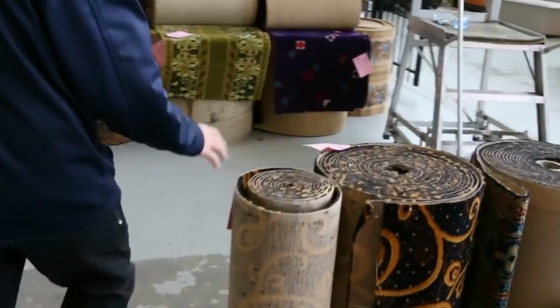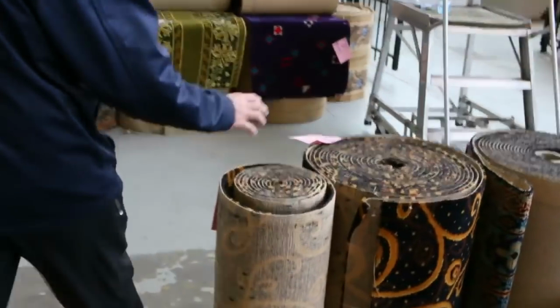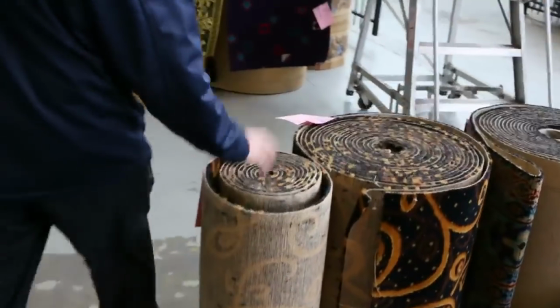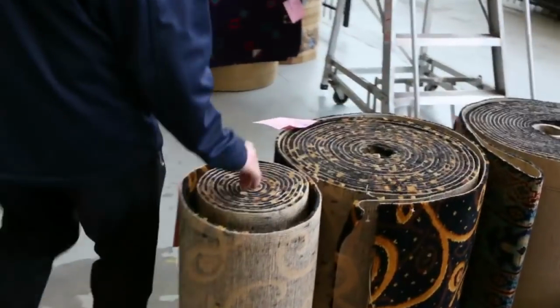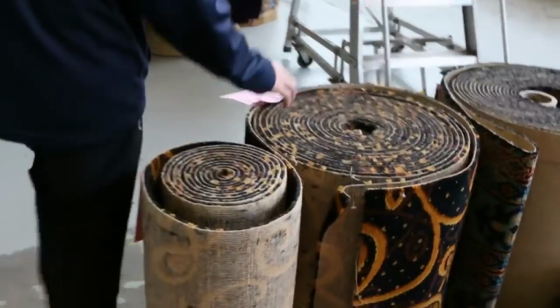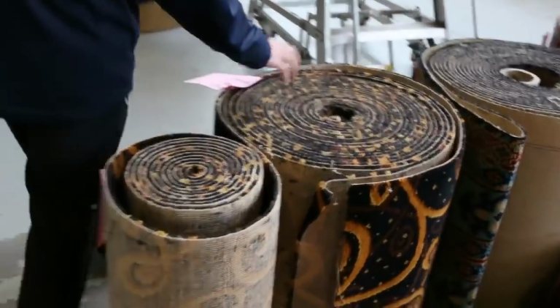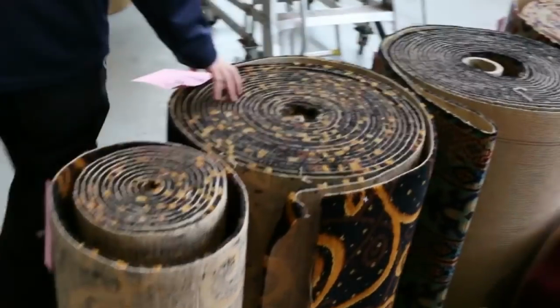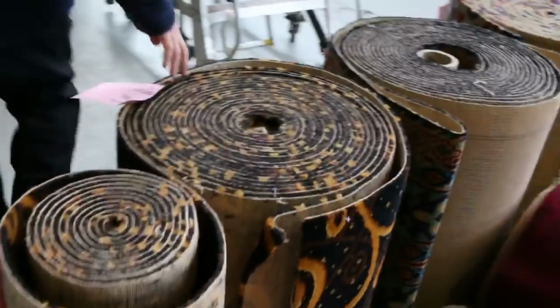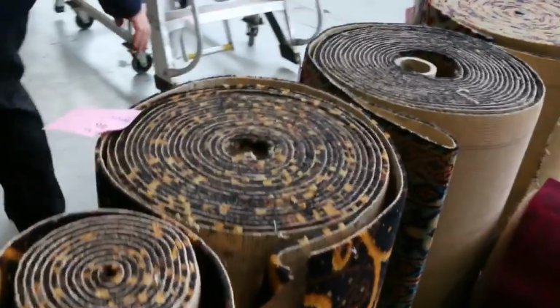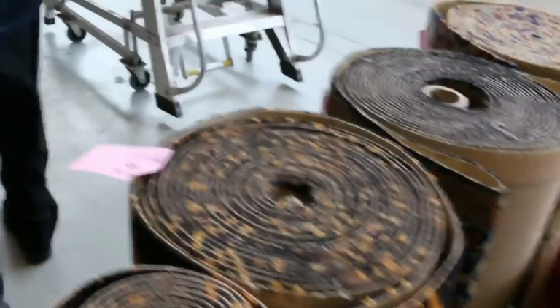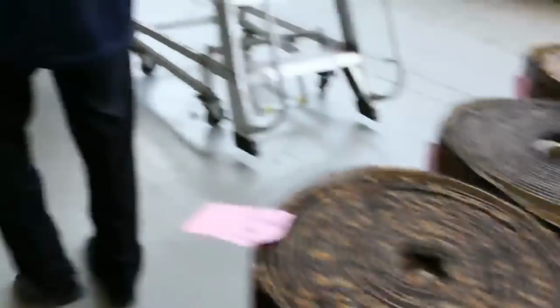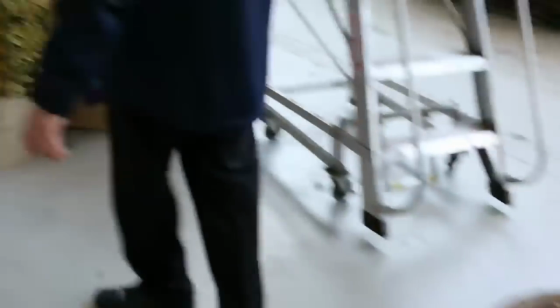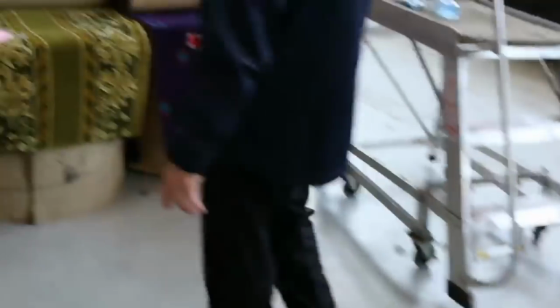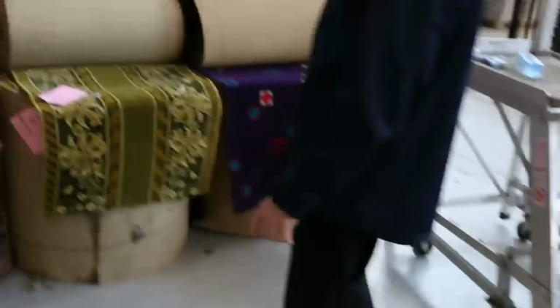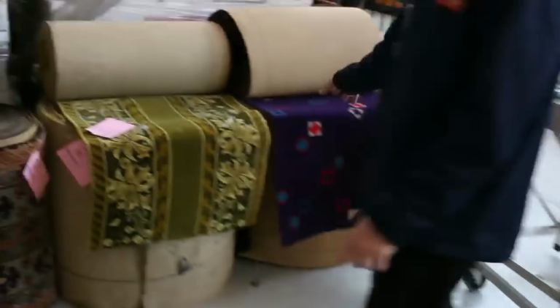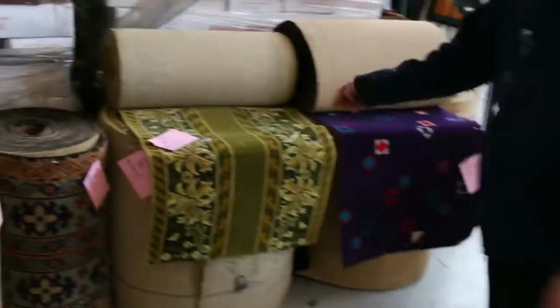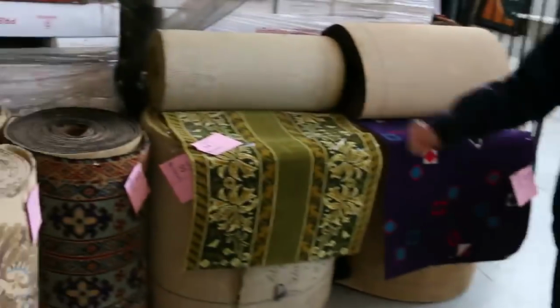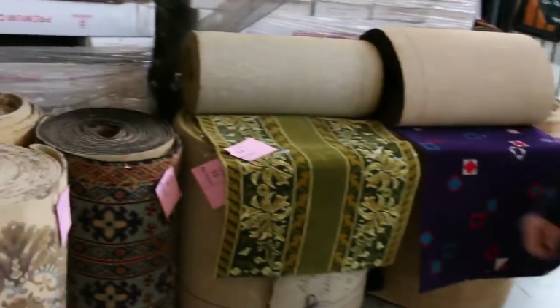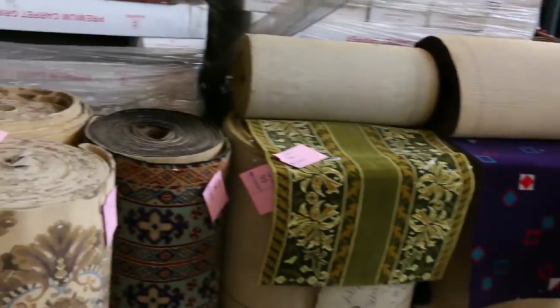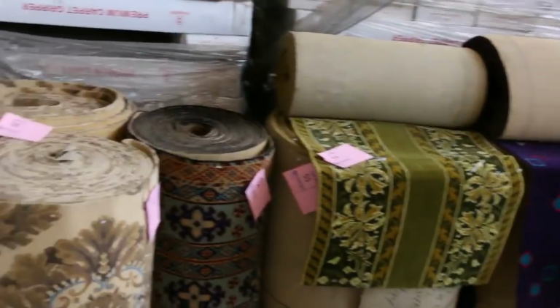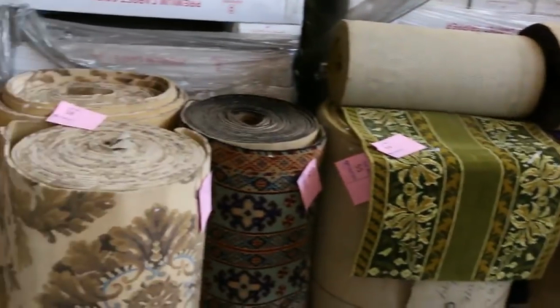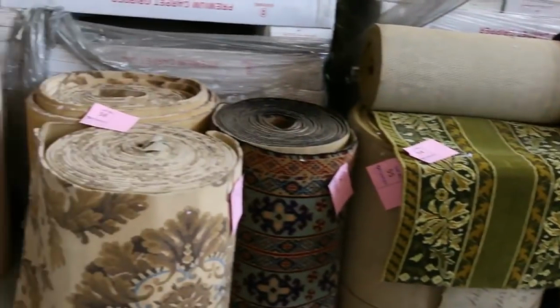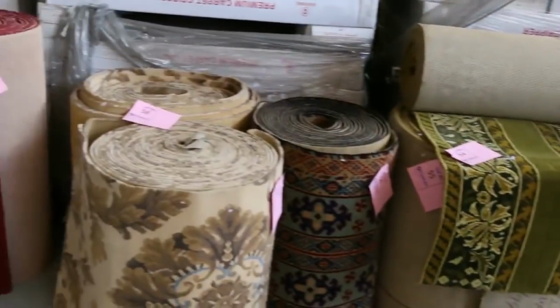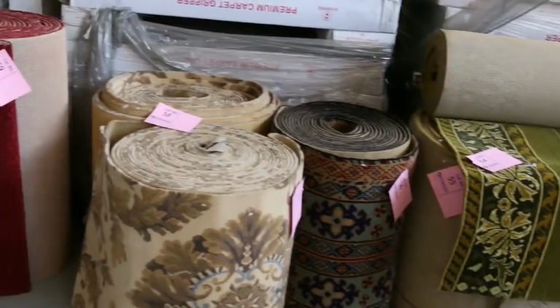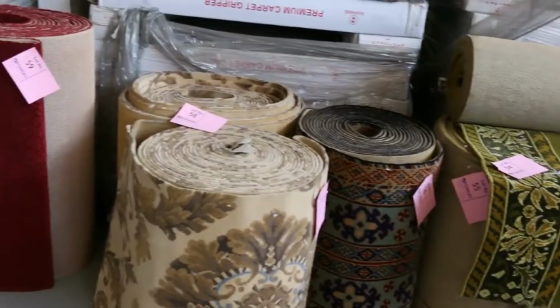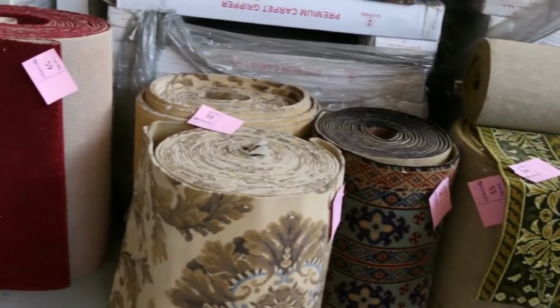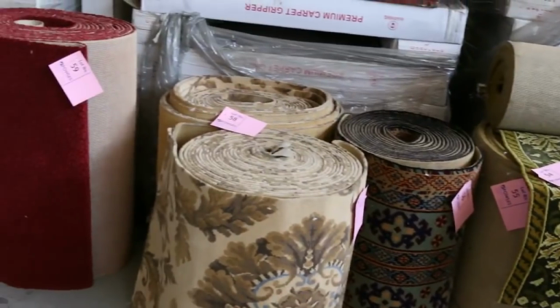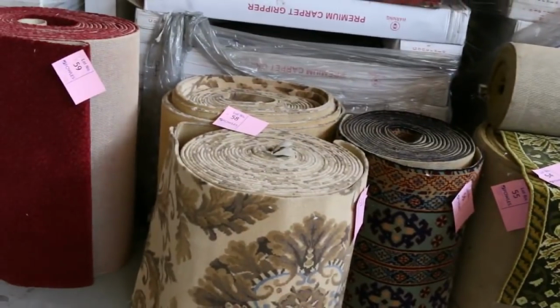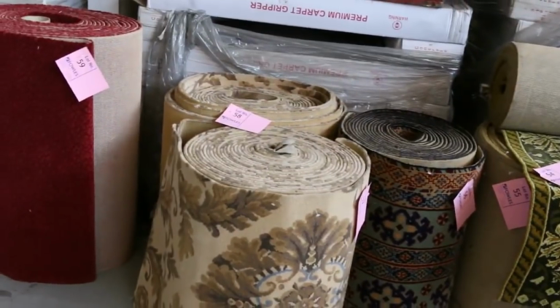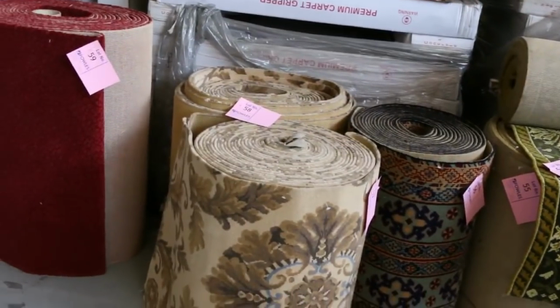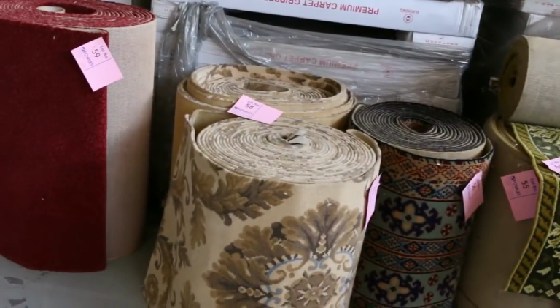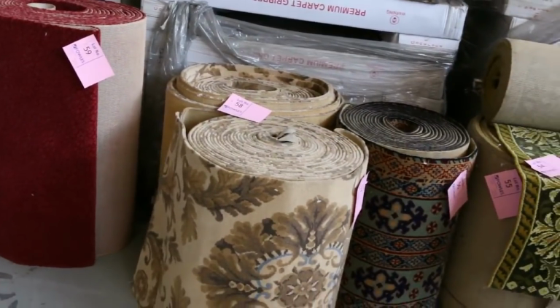We've got all these nice runners here. We've been selling them for $10 a metre — exceptional value, a lot better than paying $70 or $80 a metre off the shelf.